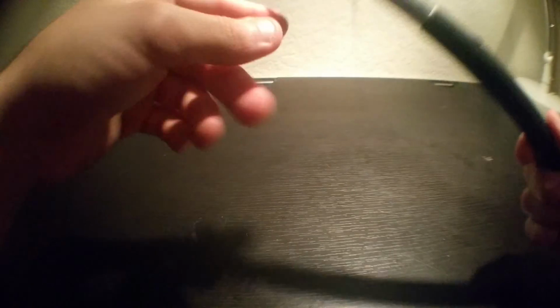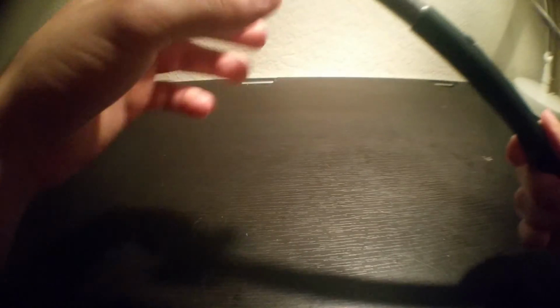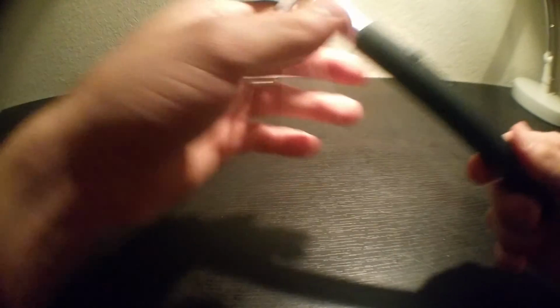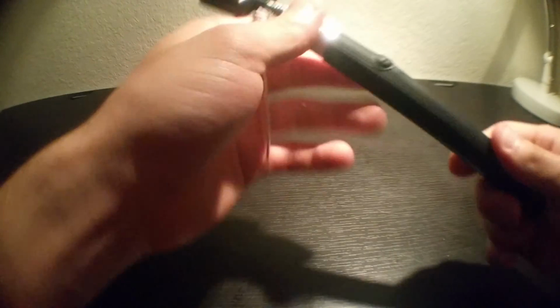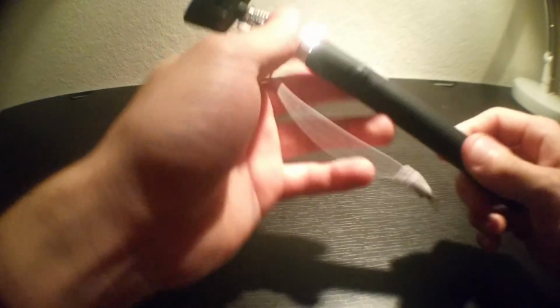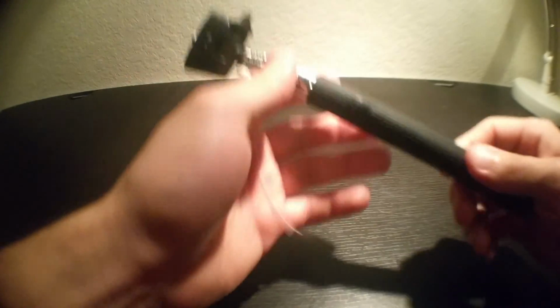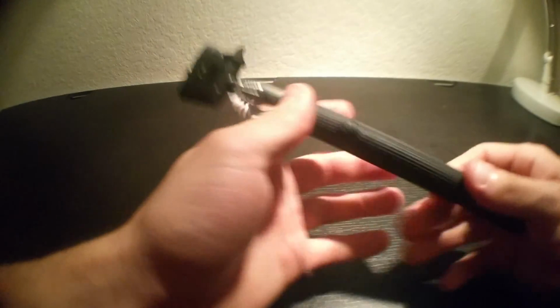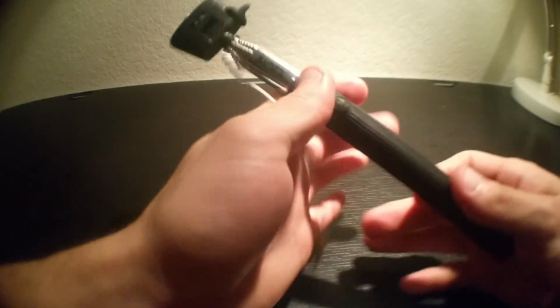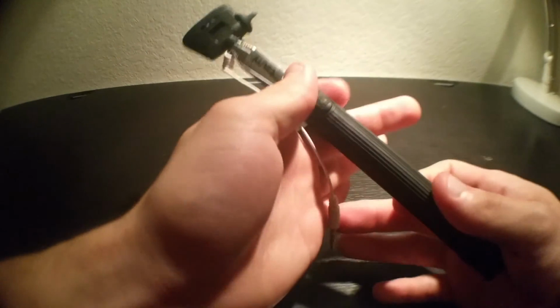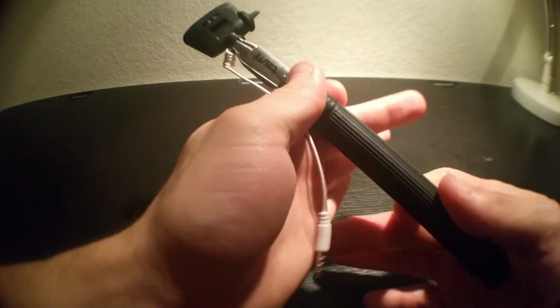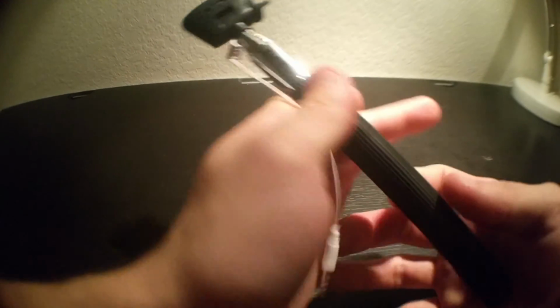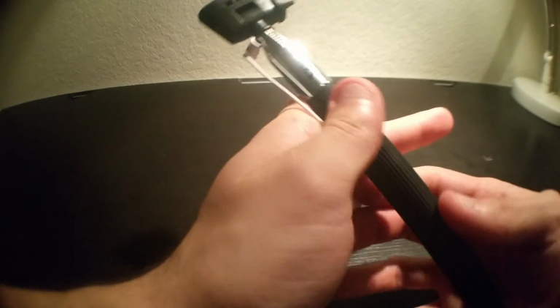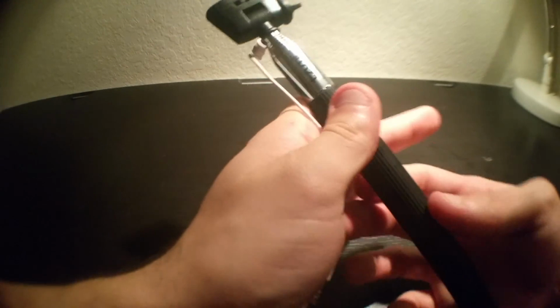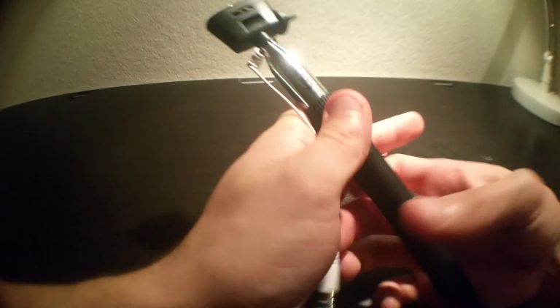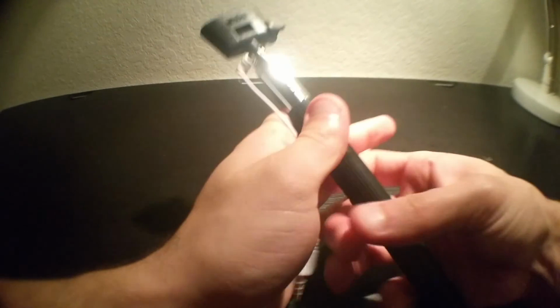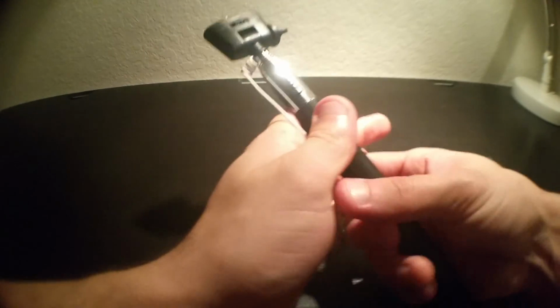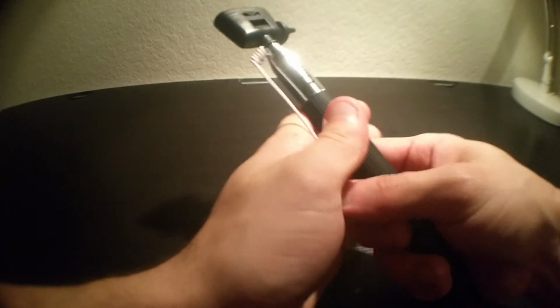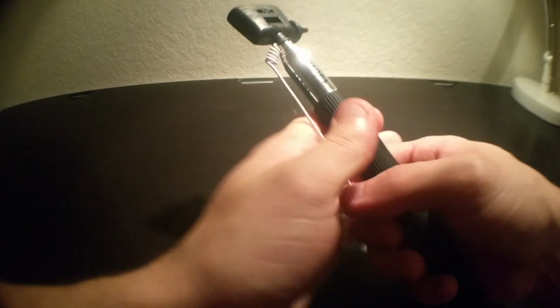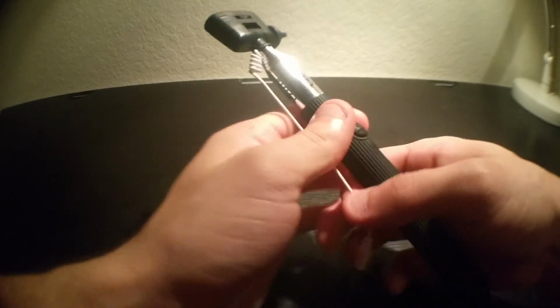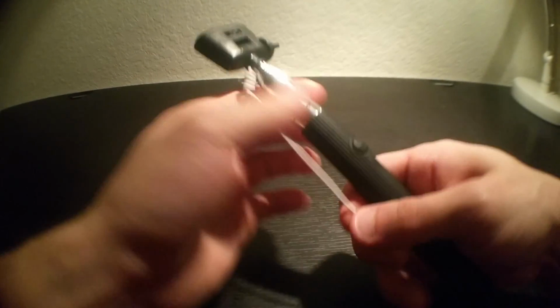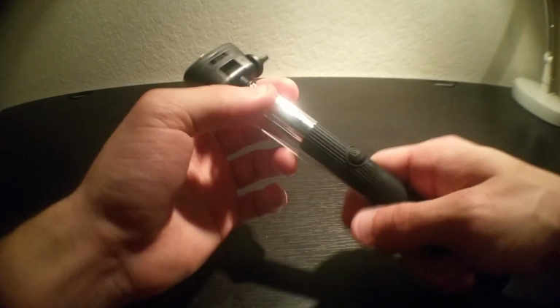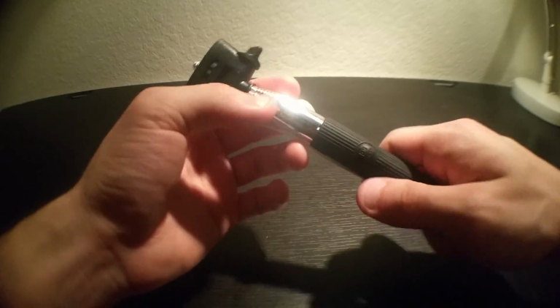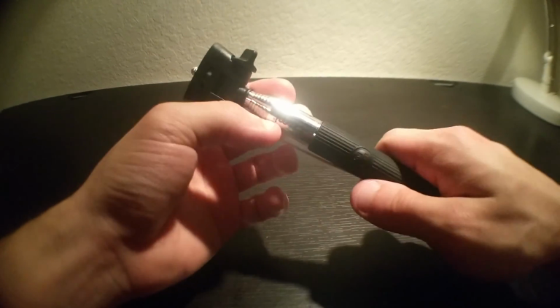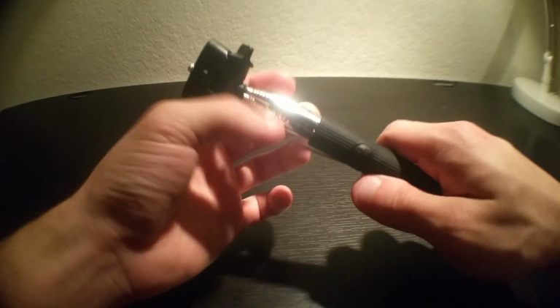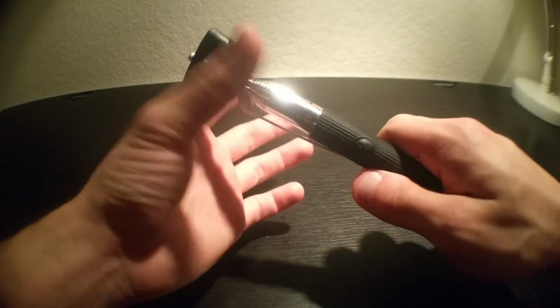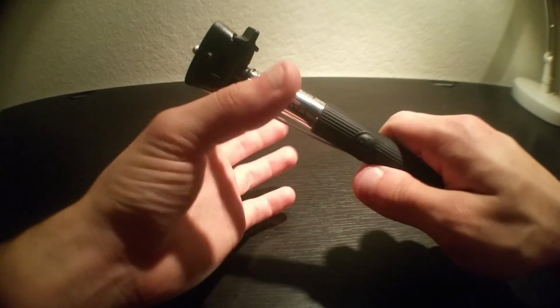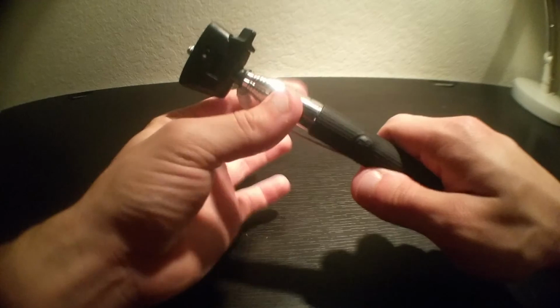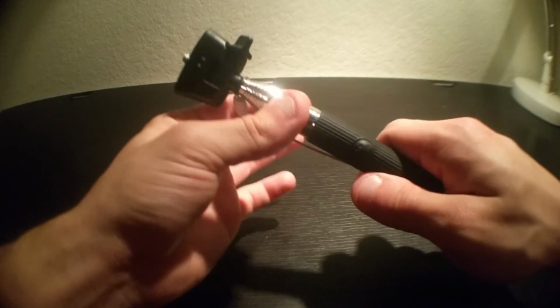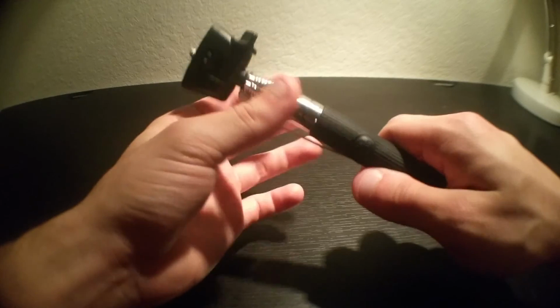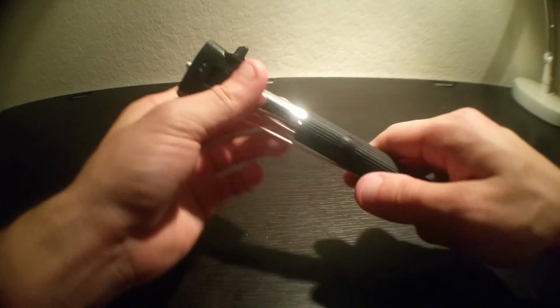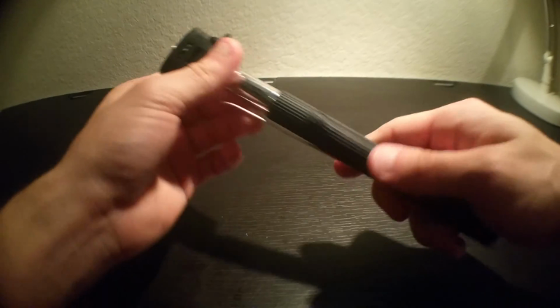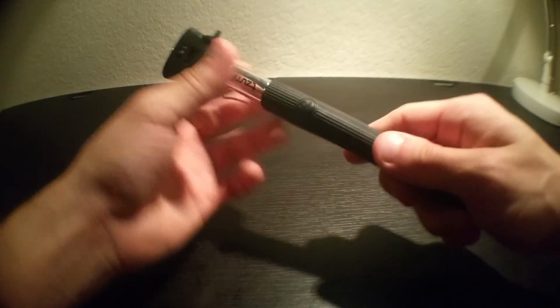And it's very pocketable. This is metal, not plastic.